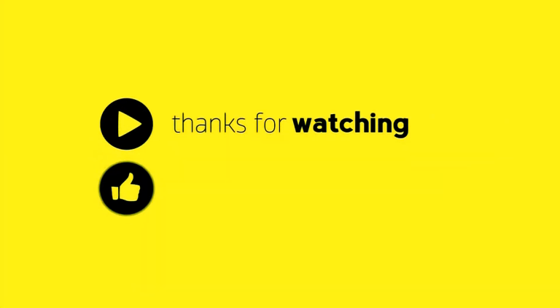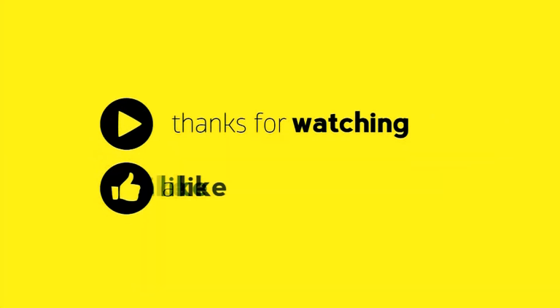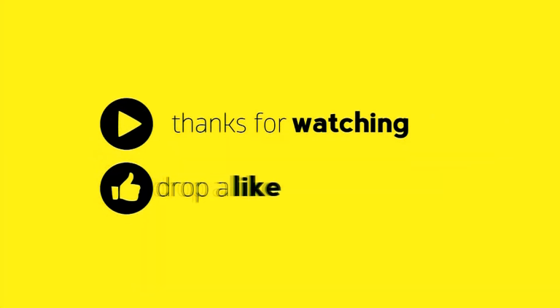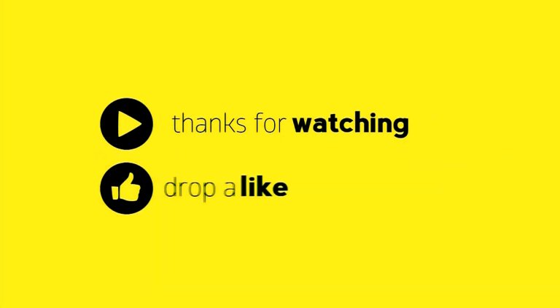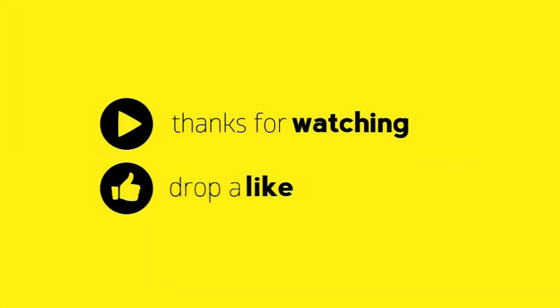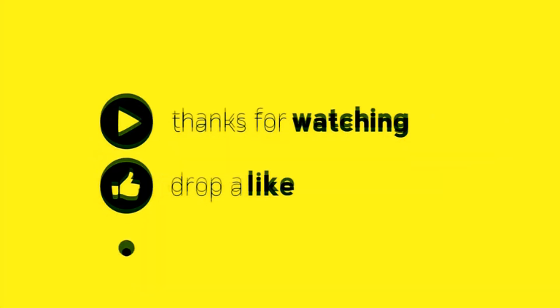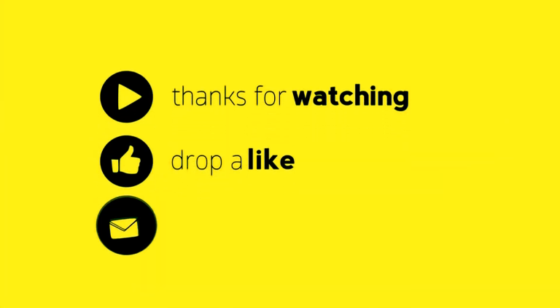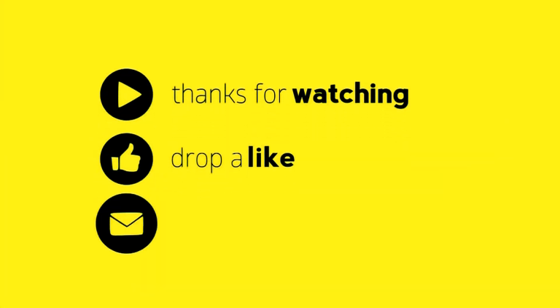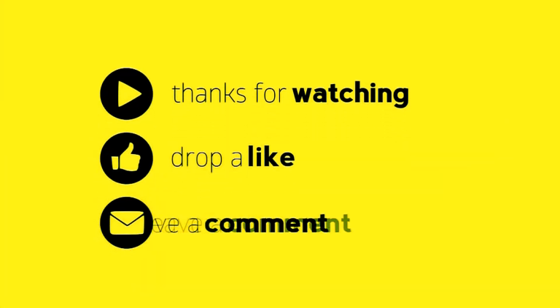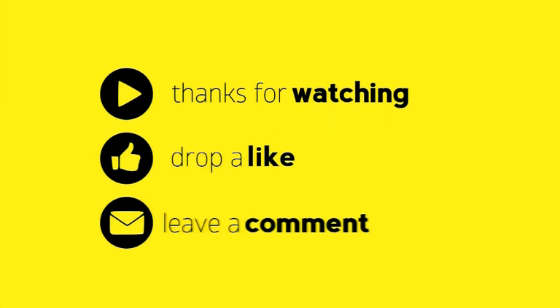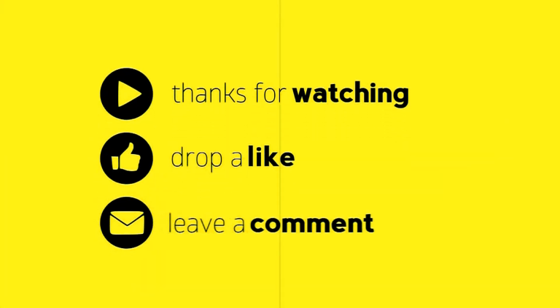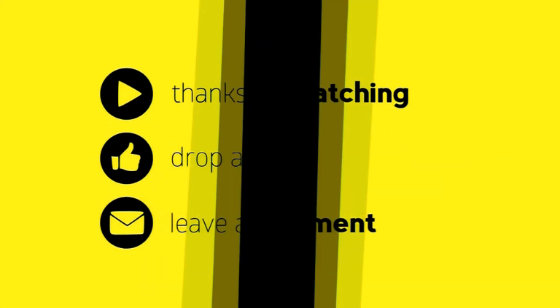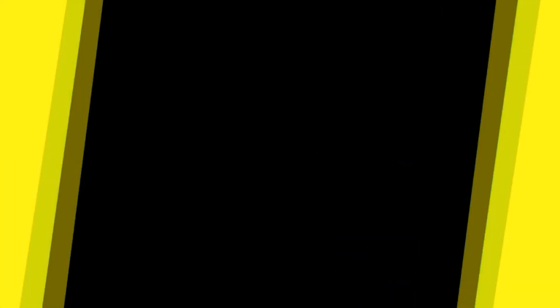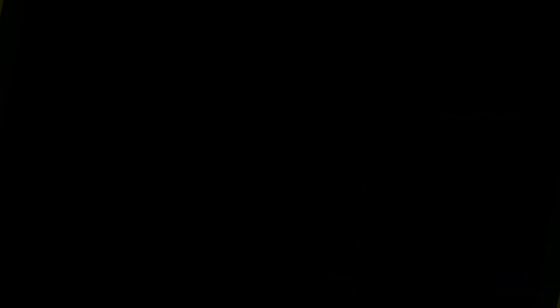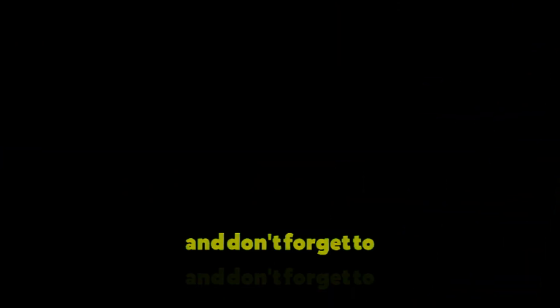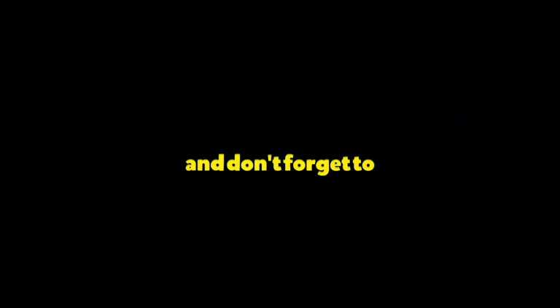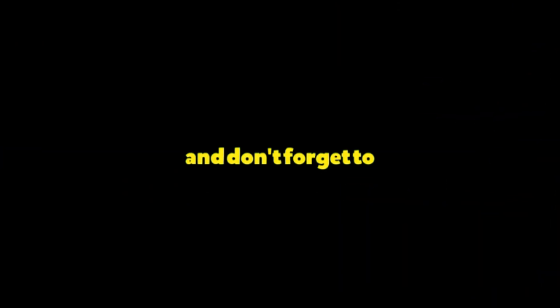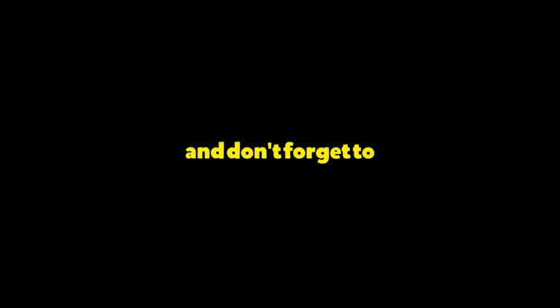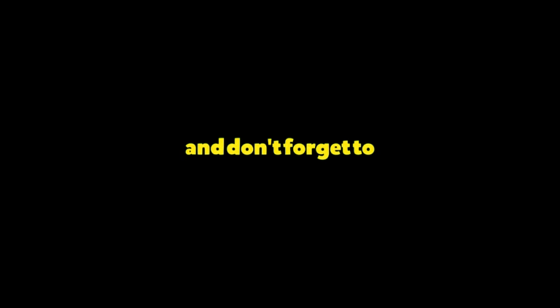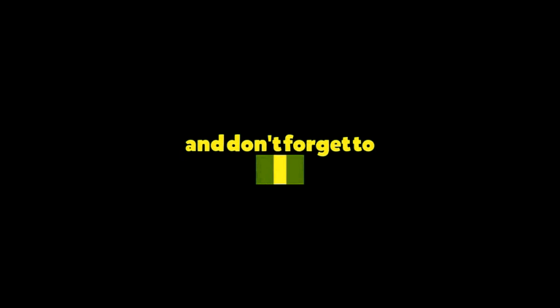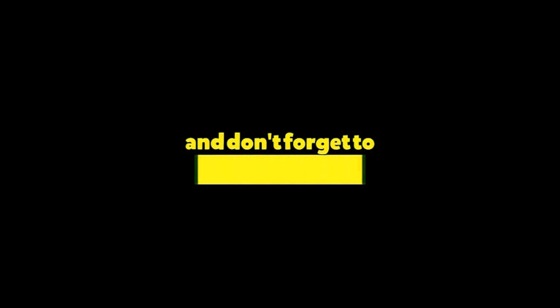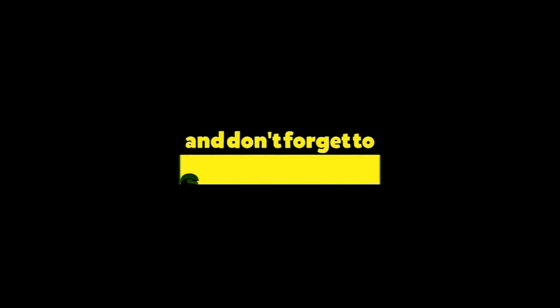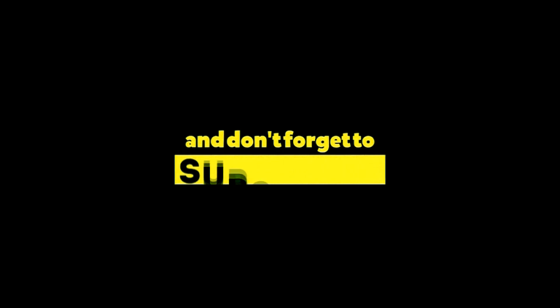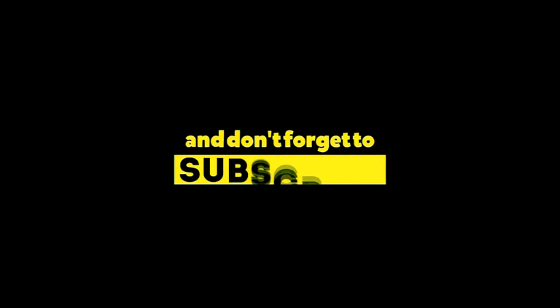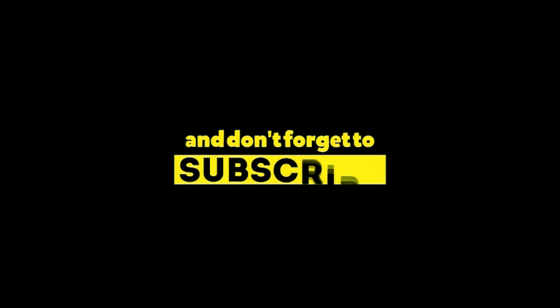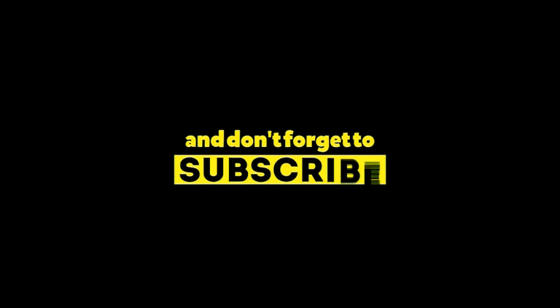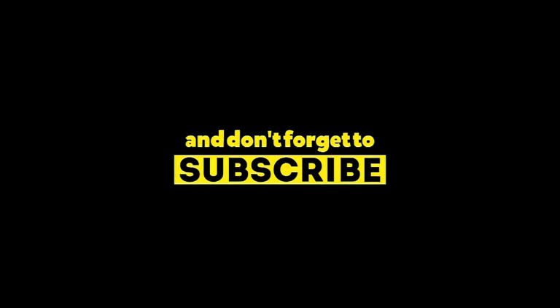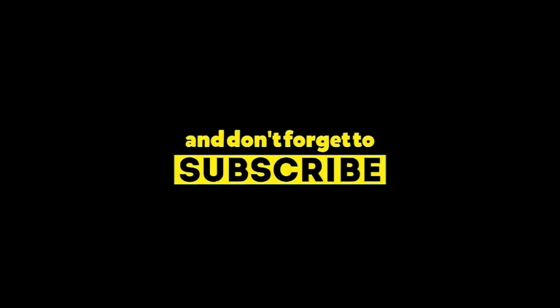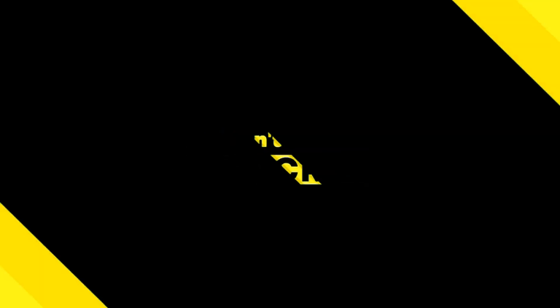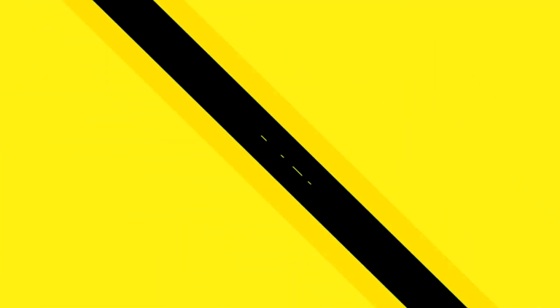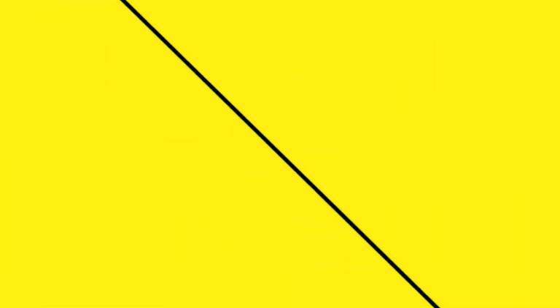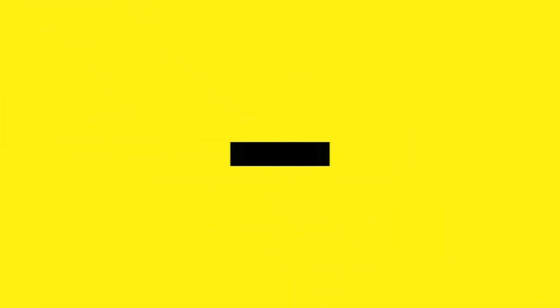Please like, share, comment and subscribe. Thank you.